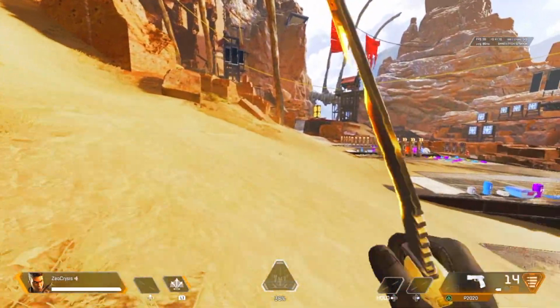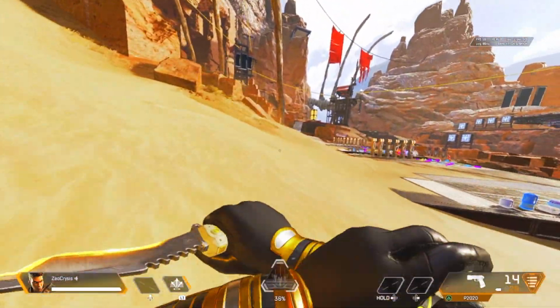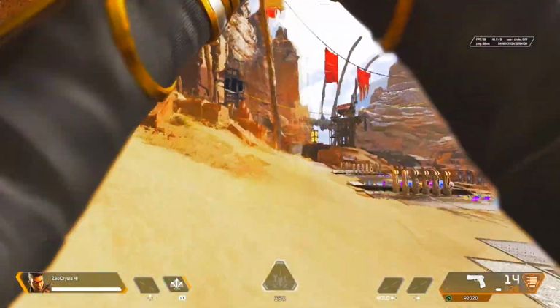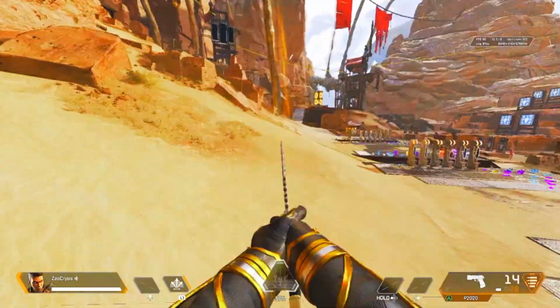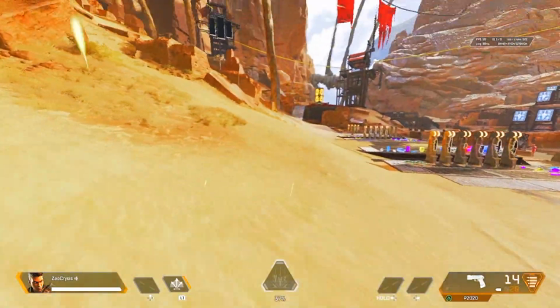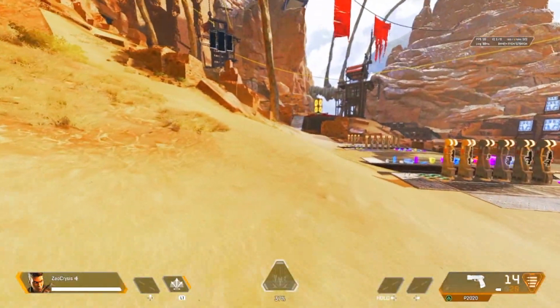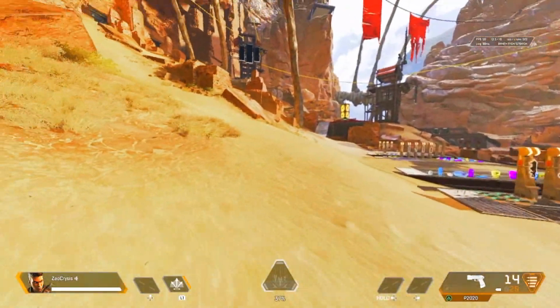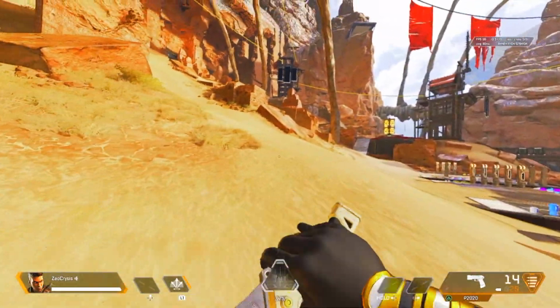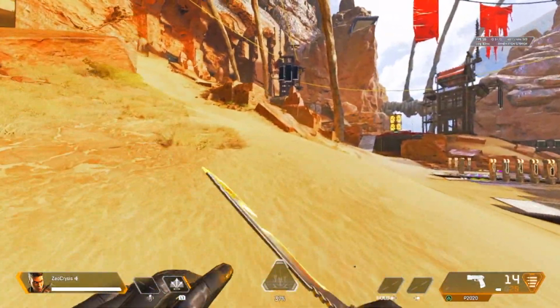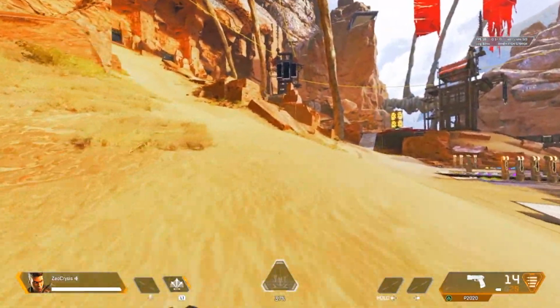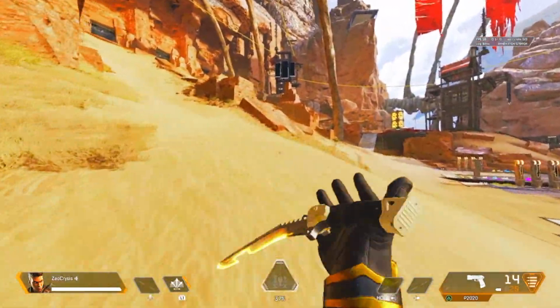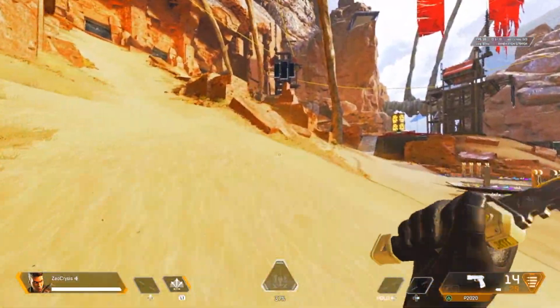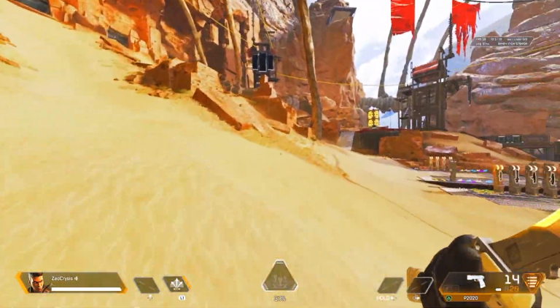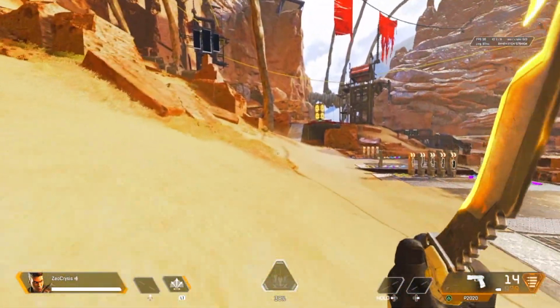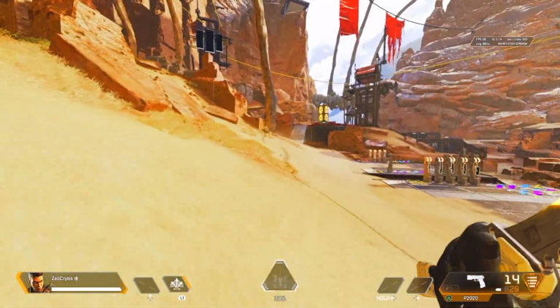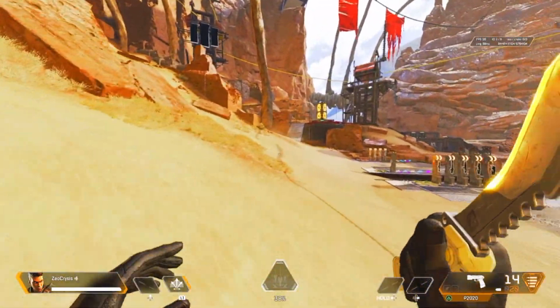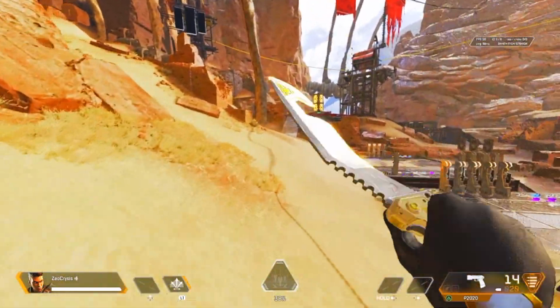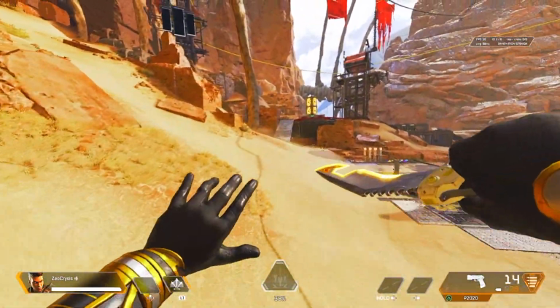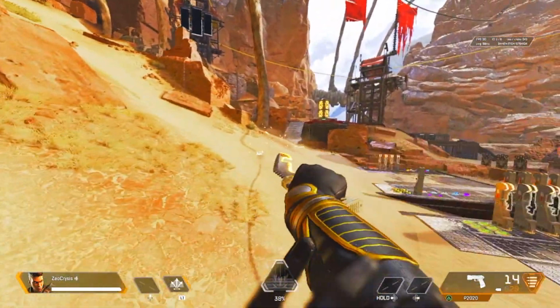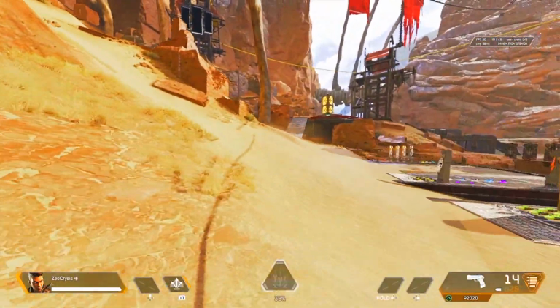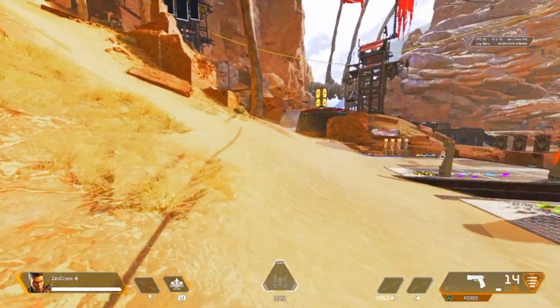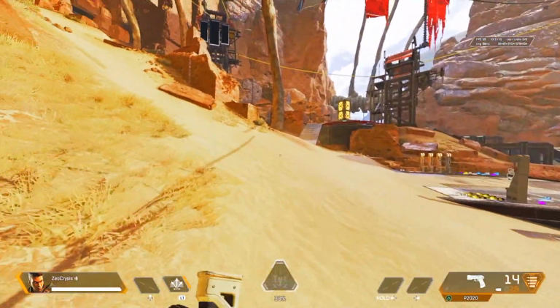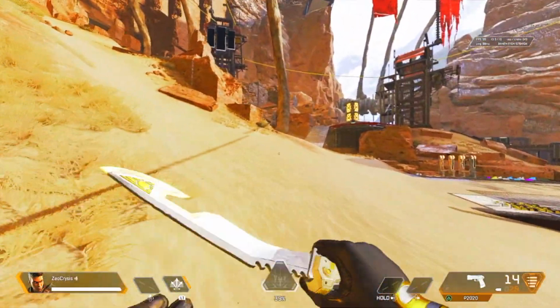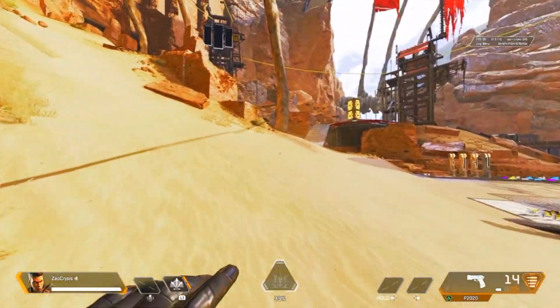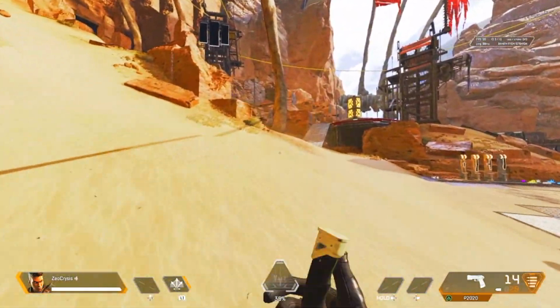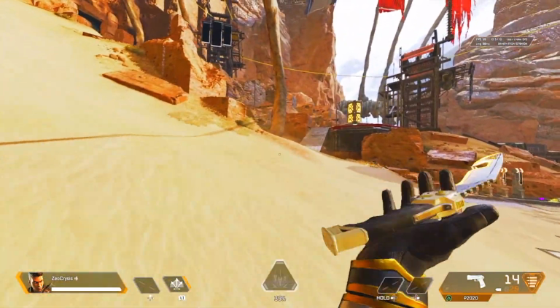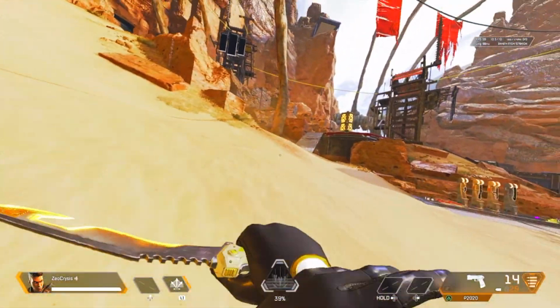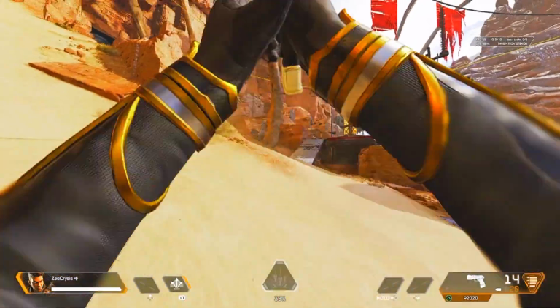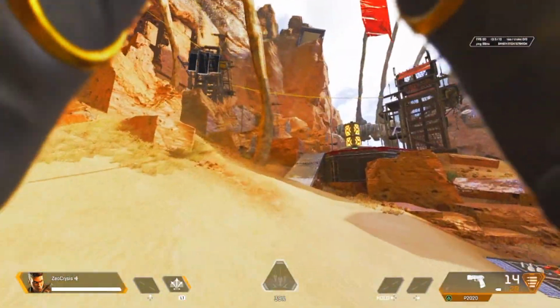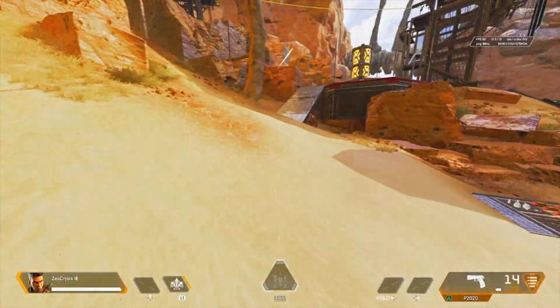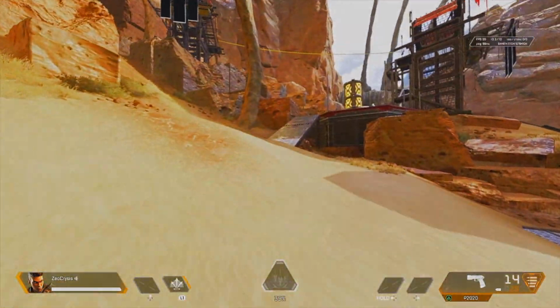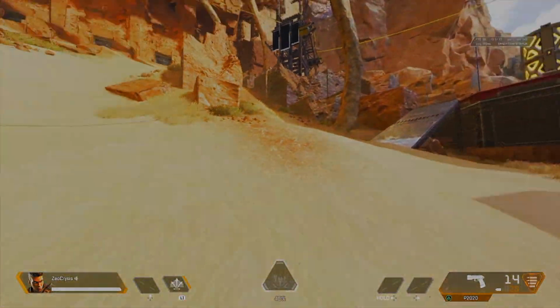Alright guys, that's the video. If you enjoyed it, give it a like and subscribe if you're new. Check out my in-depth heirloom review for Bangalore. Take it easy.